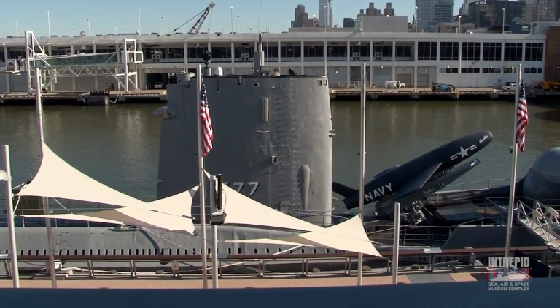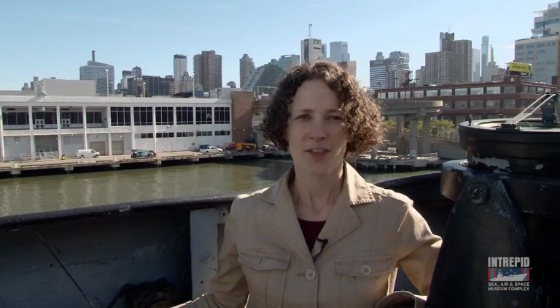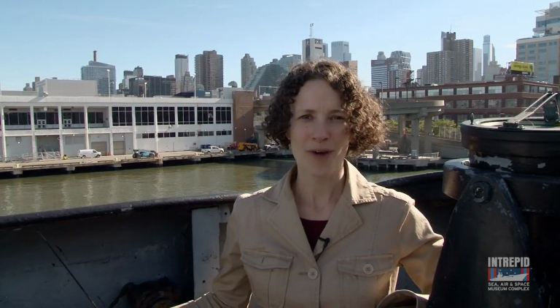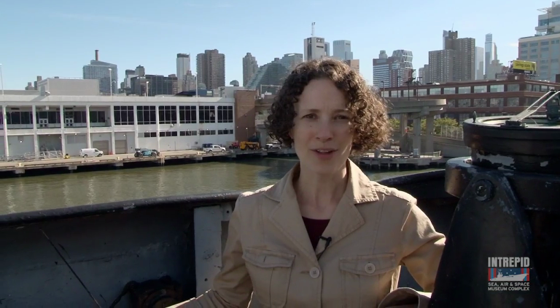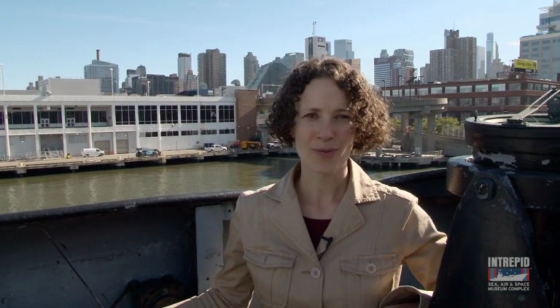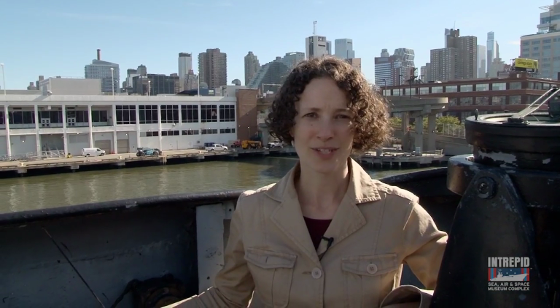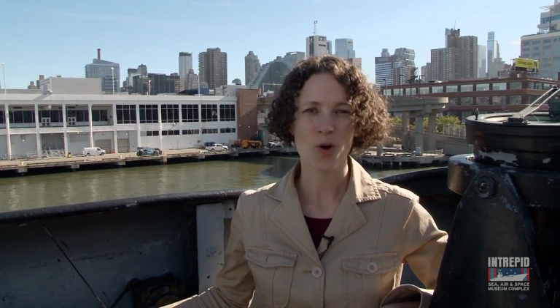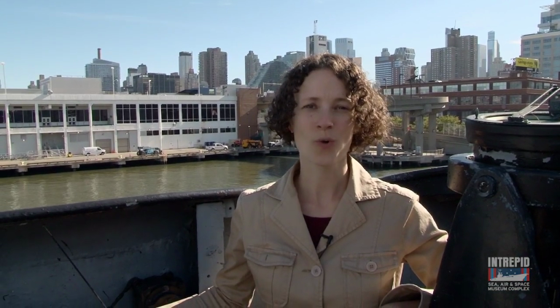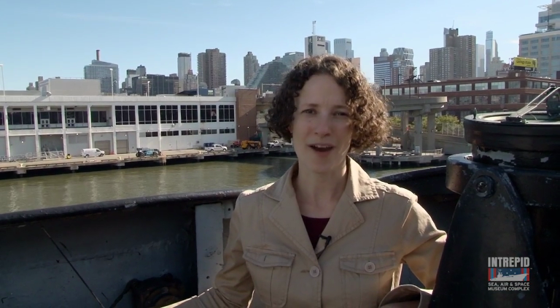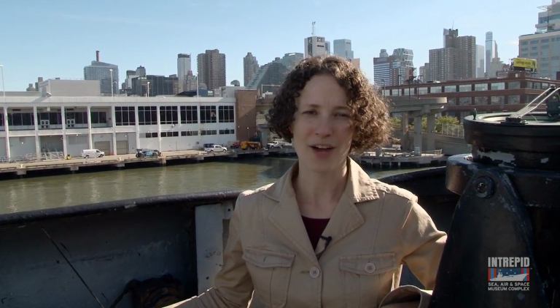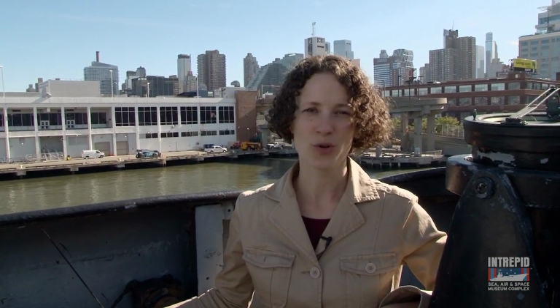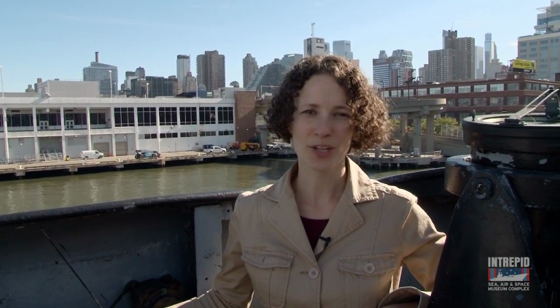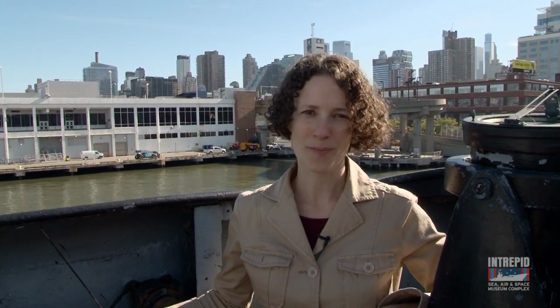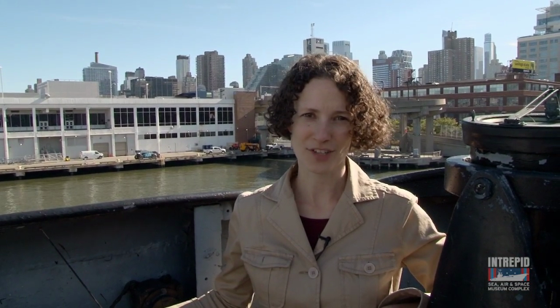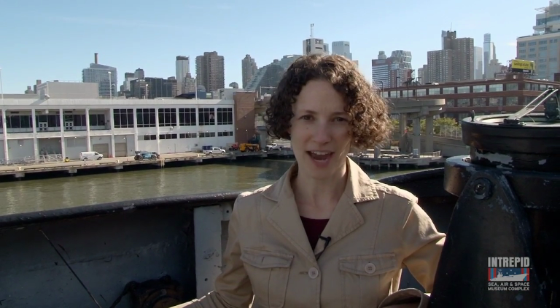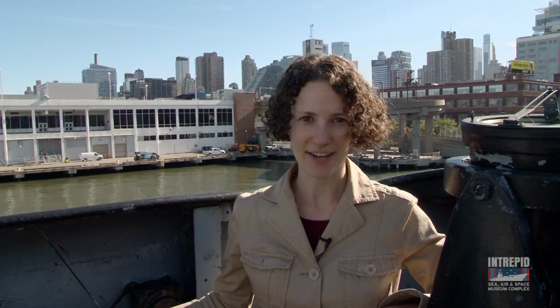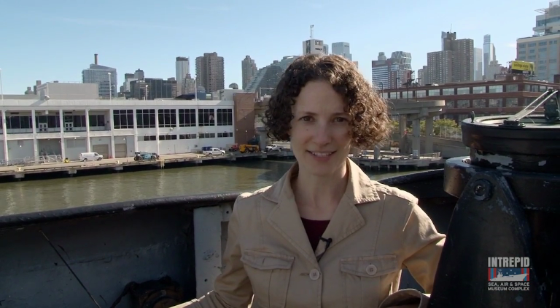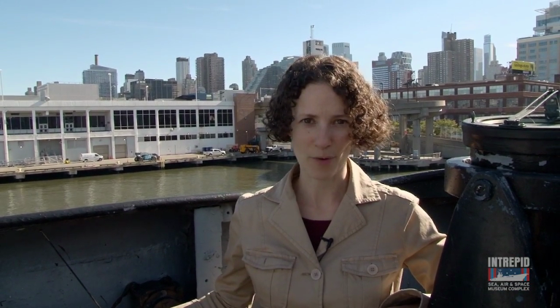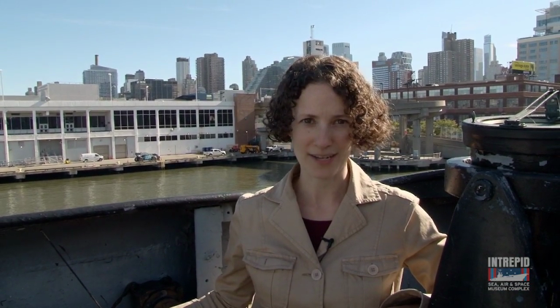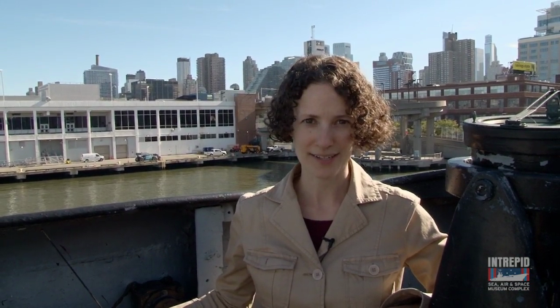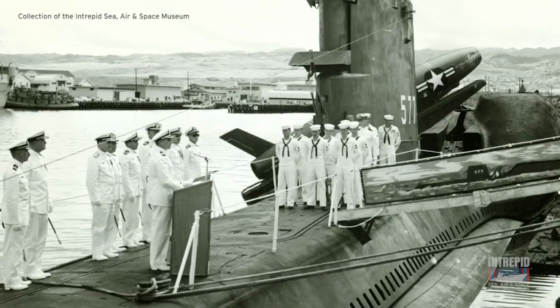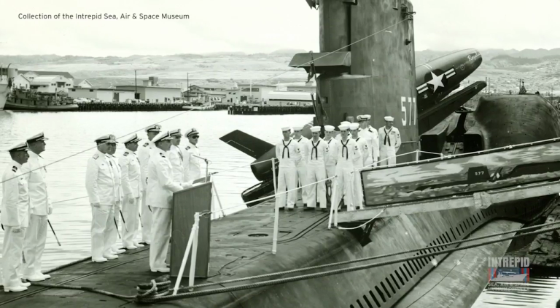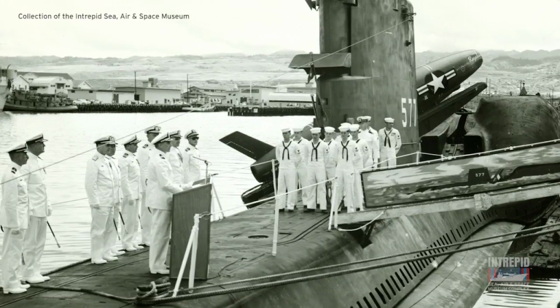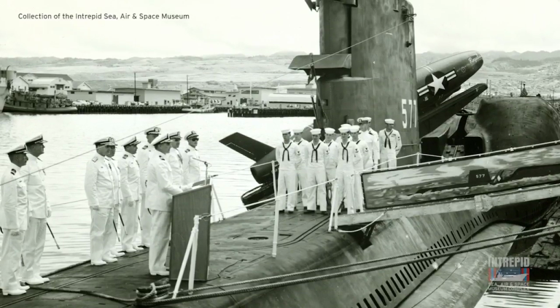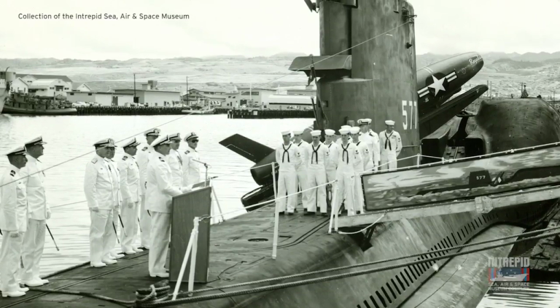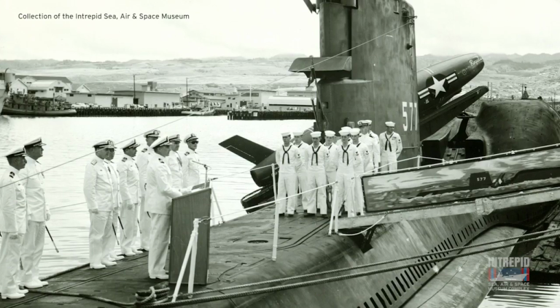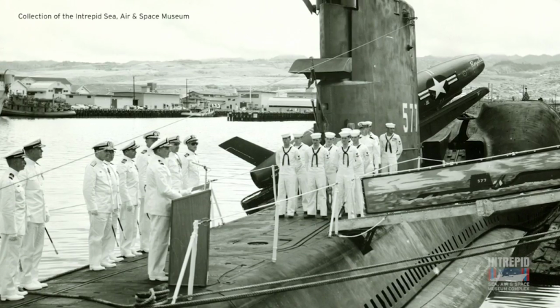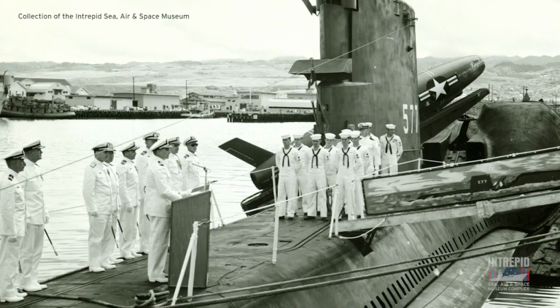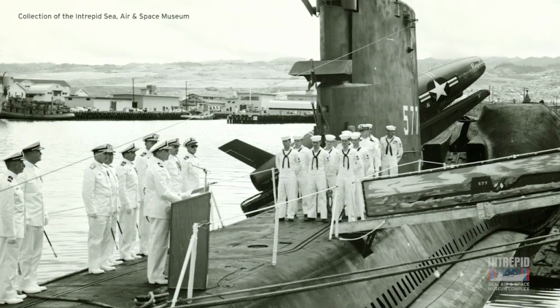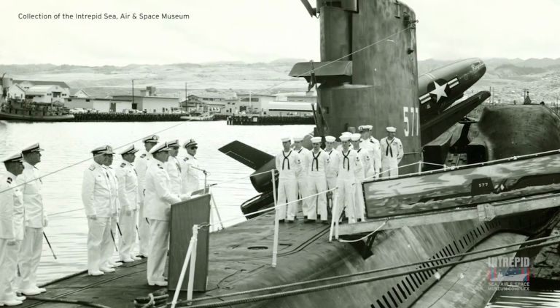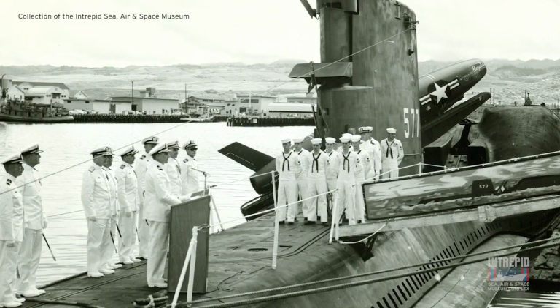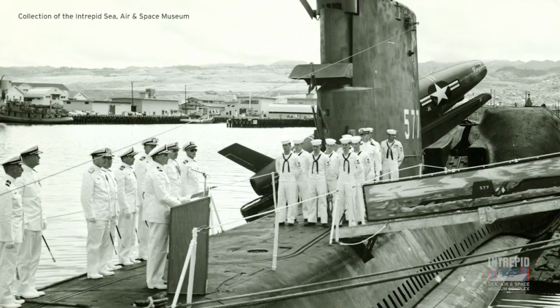The Growler was a Cold War era nuclear missile carrying submarine. It was in service from 1958 until 1964.